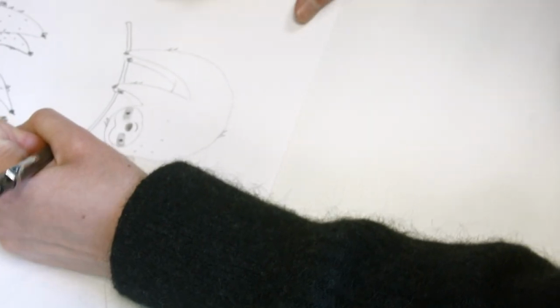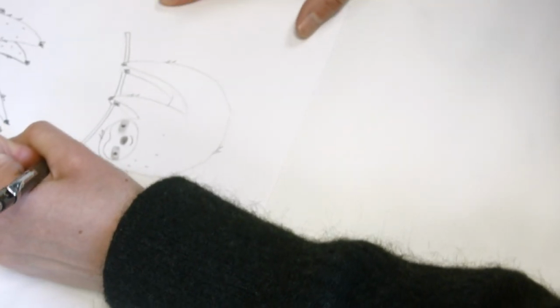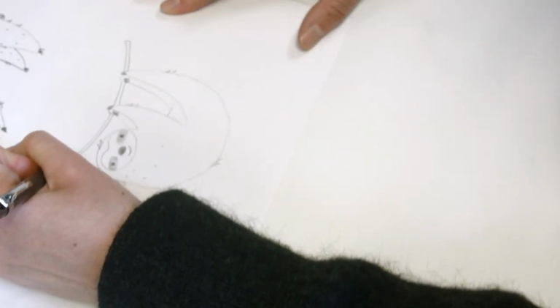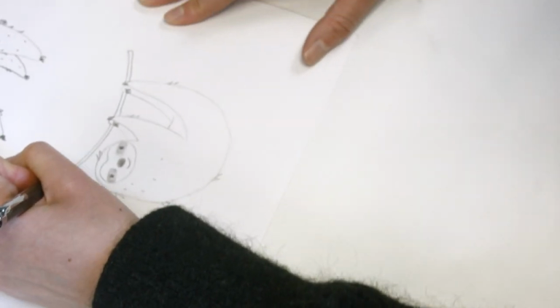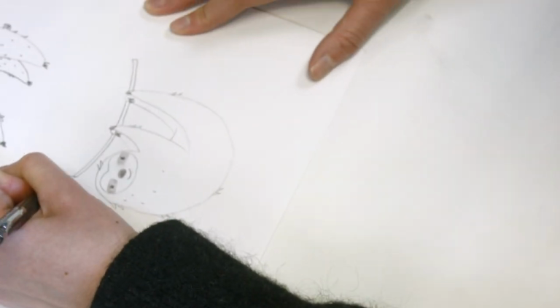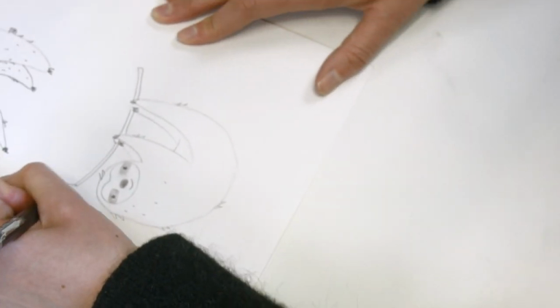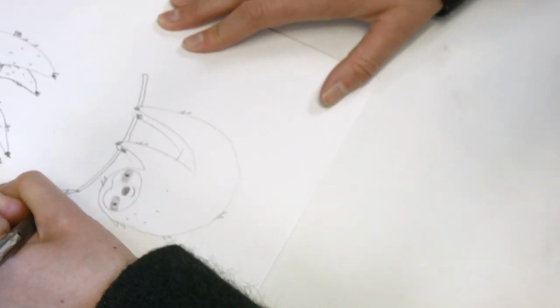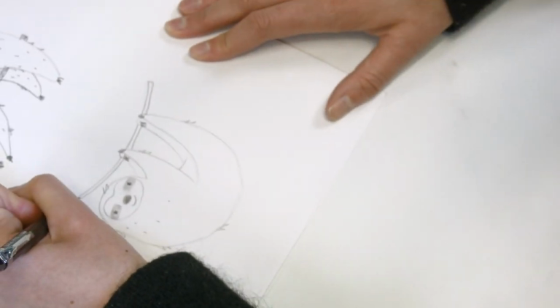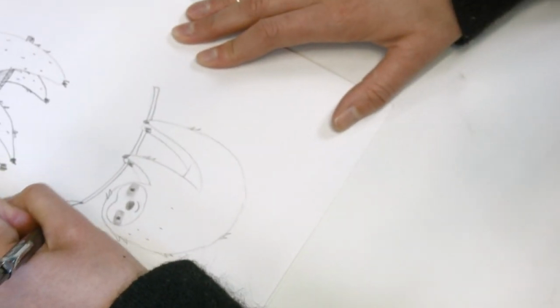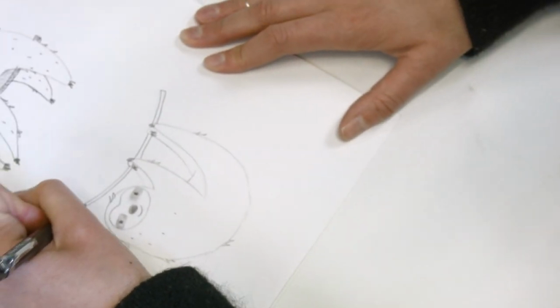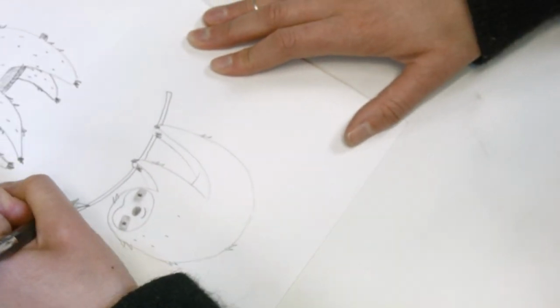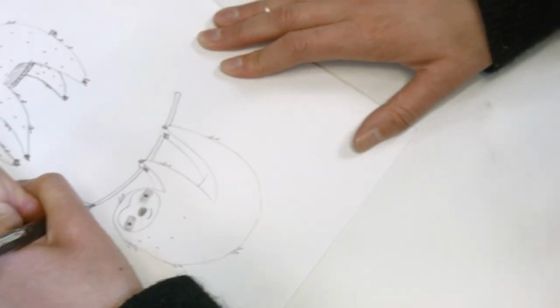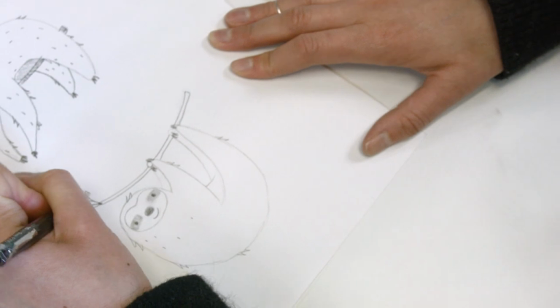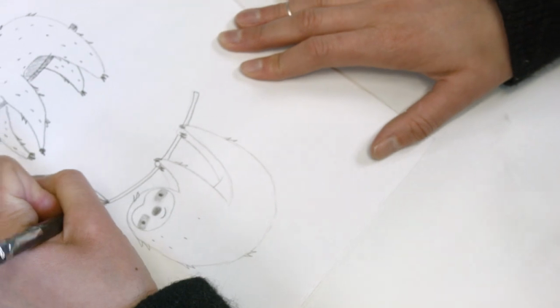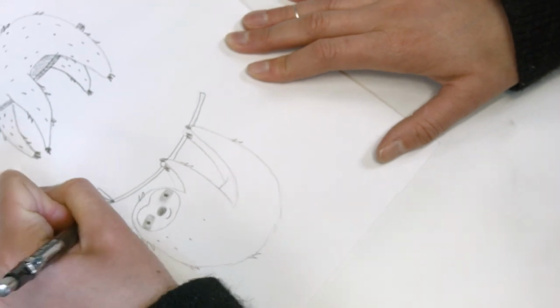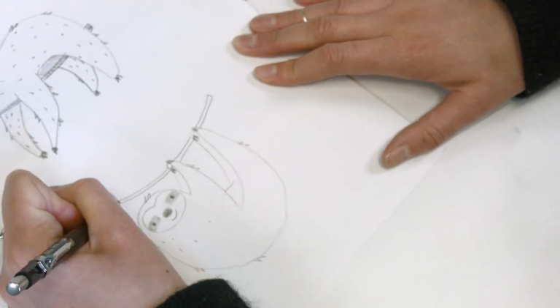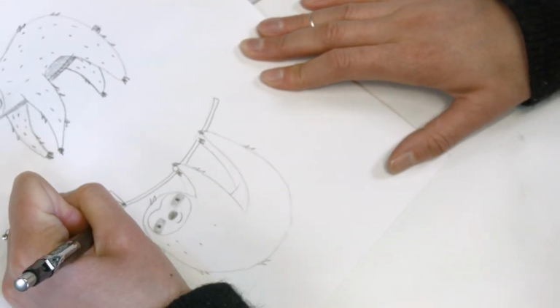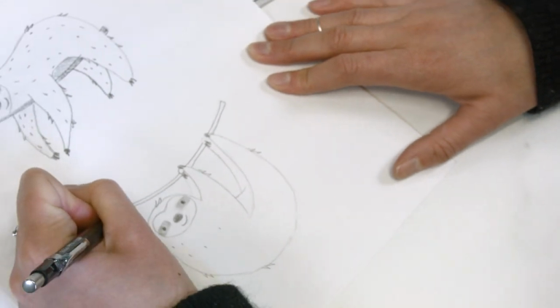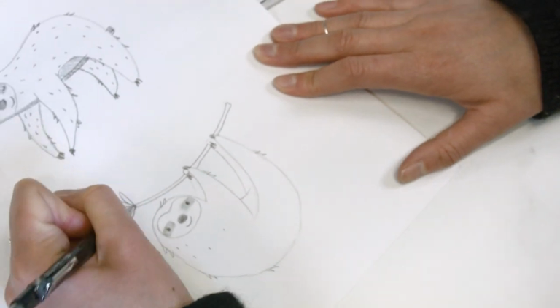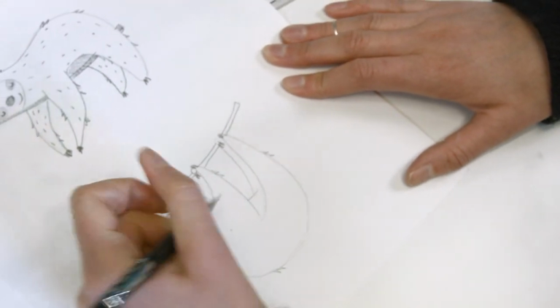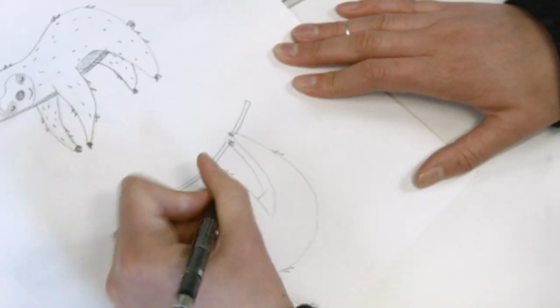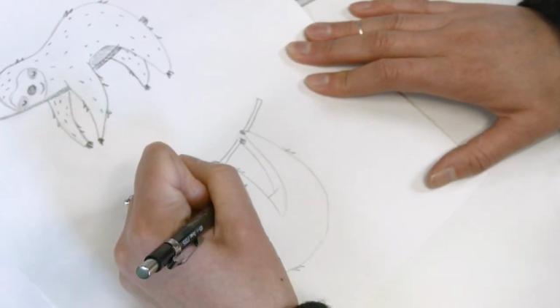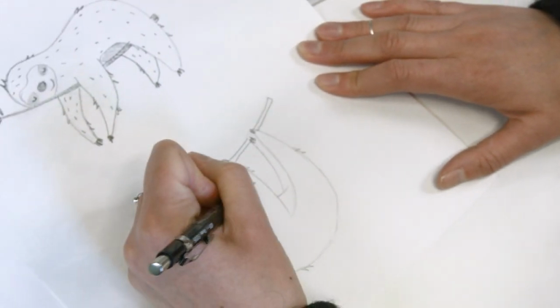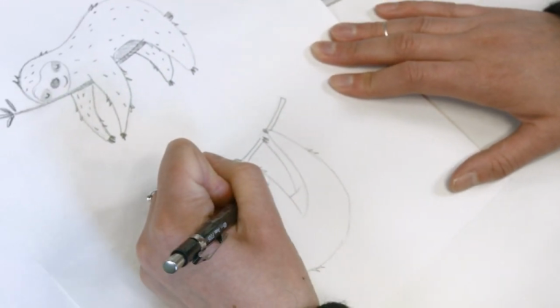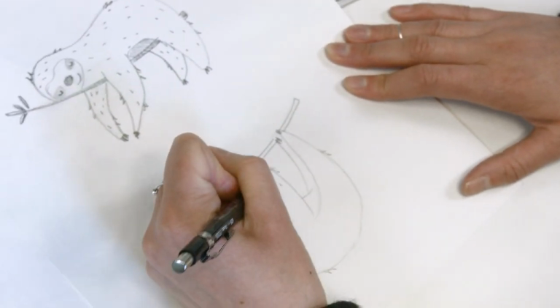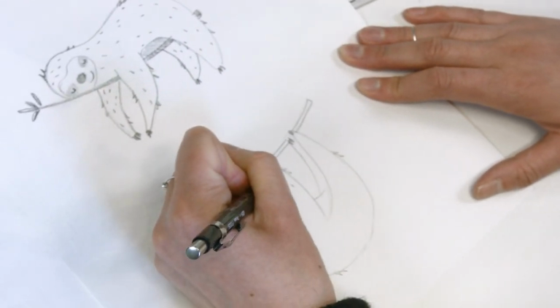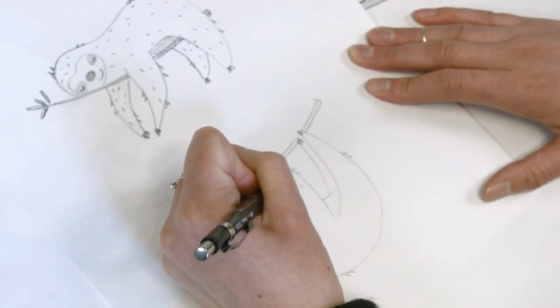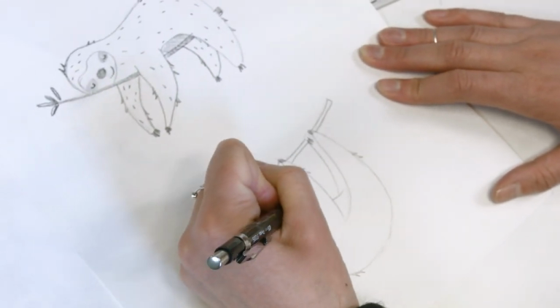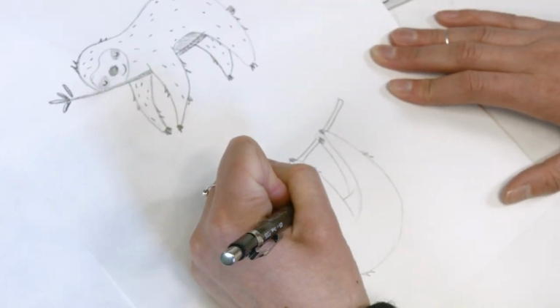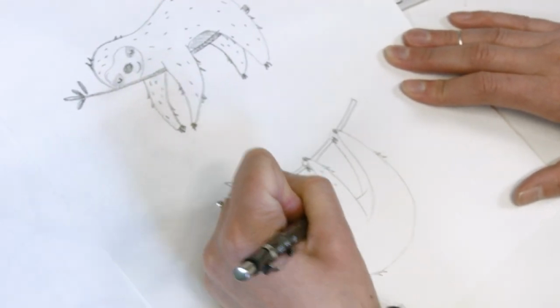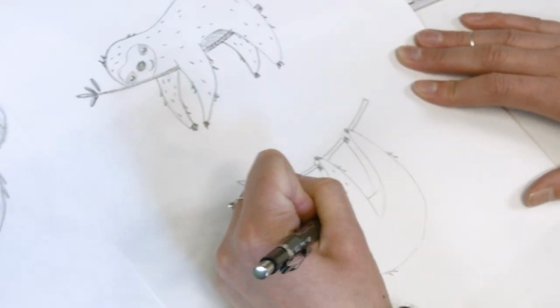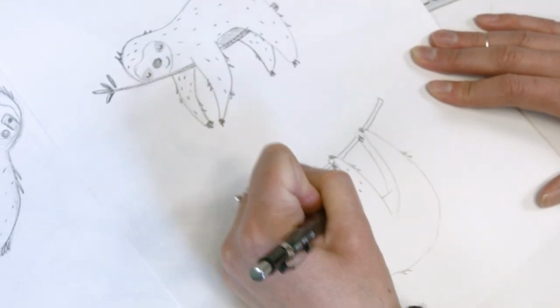I'm Sarah Richmond and I'm one of the designers at Rex London, and I created Sydney the Sloth.